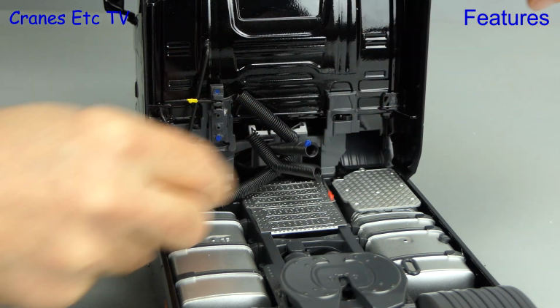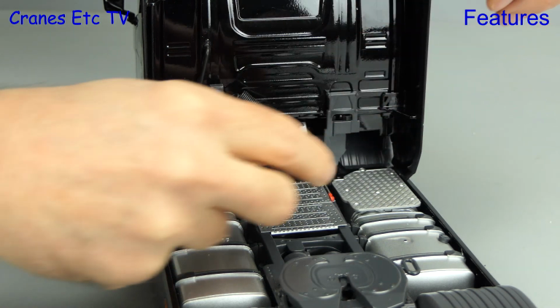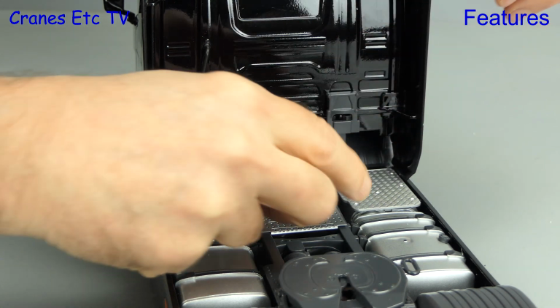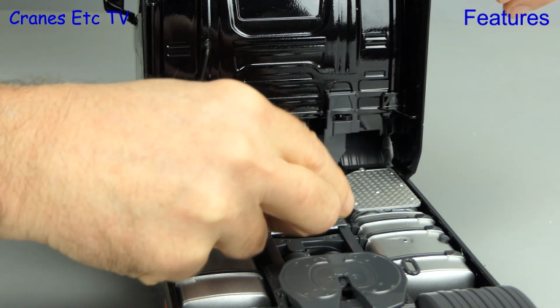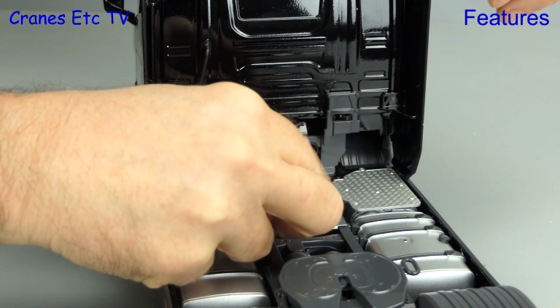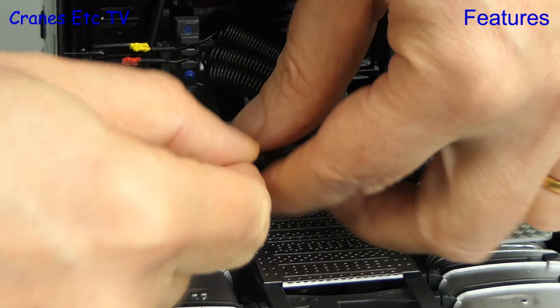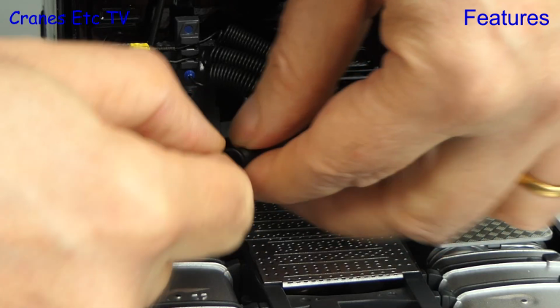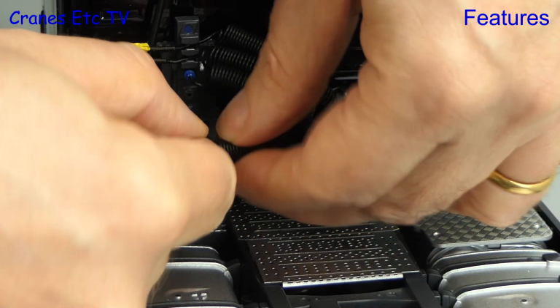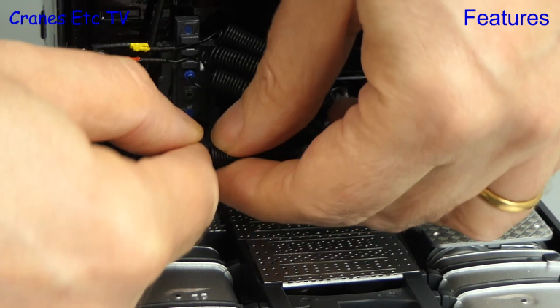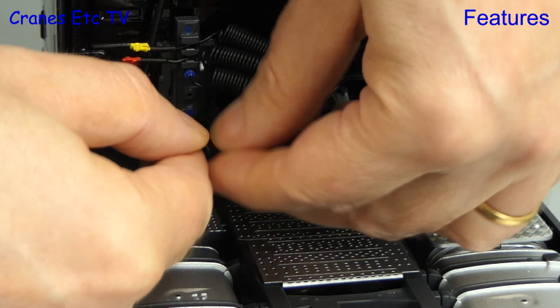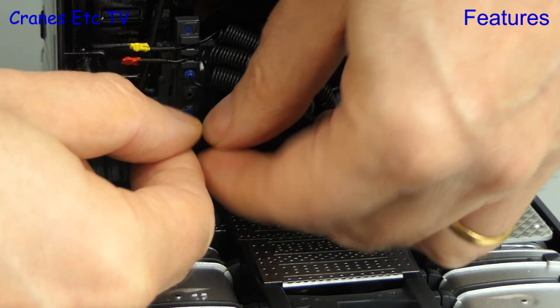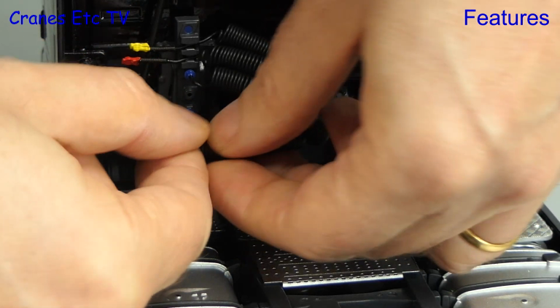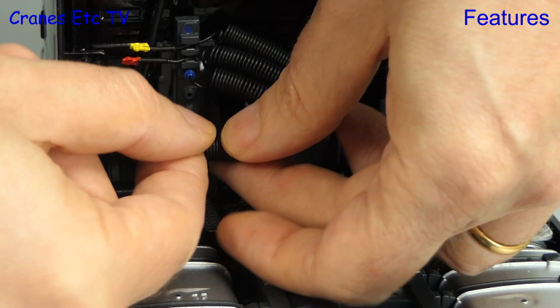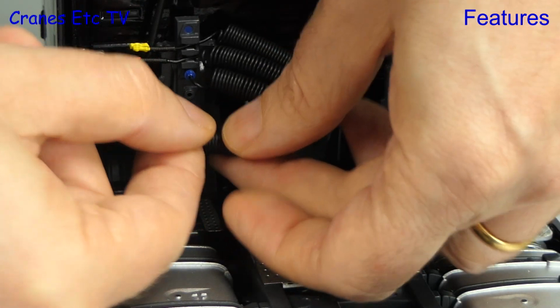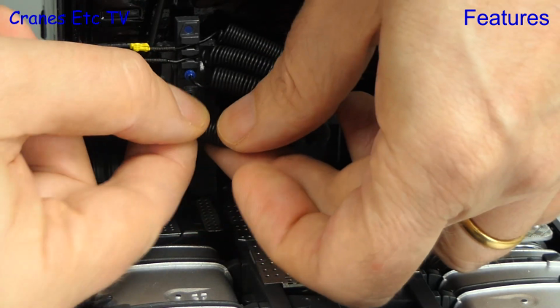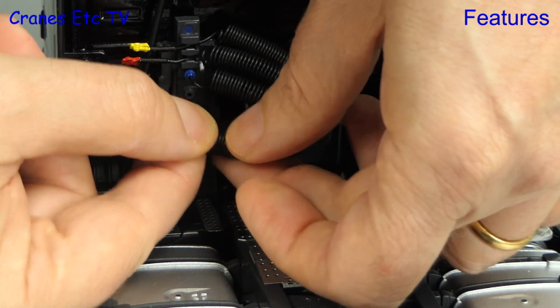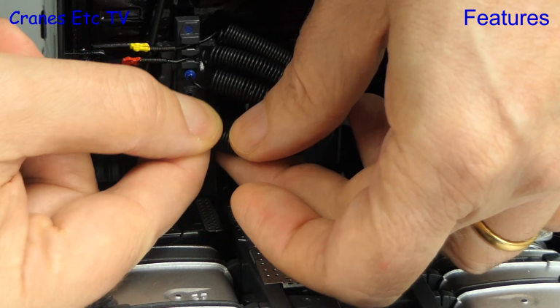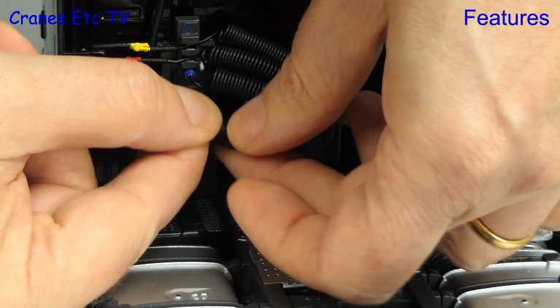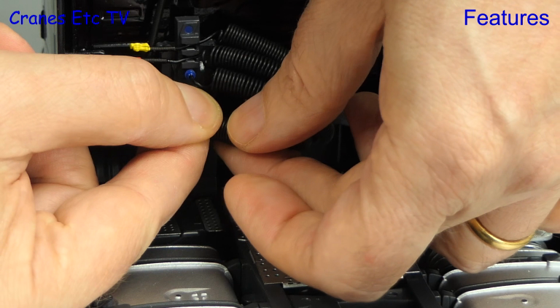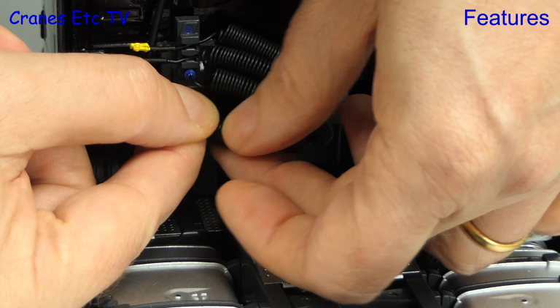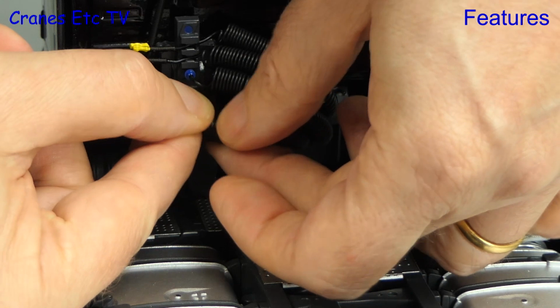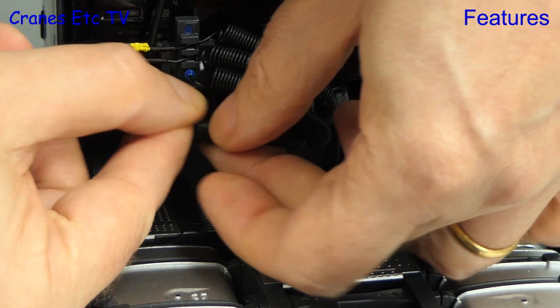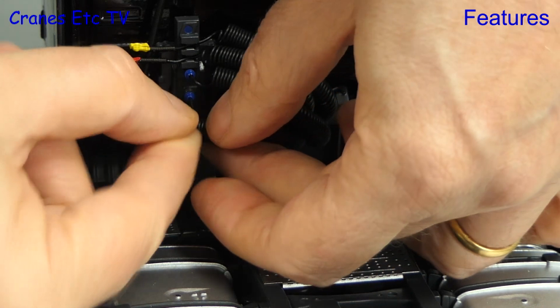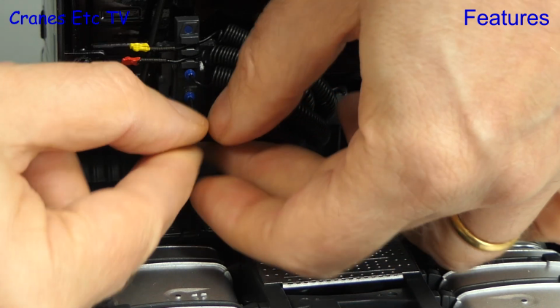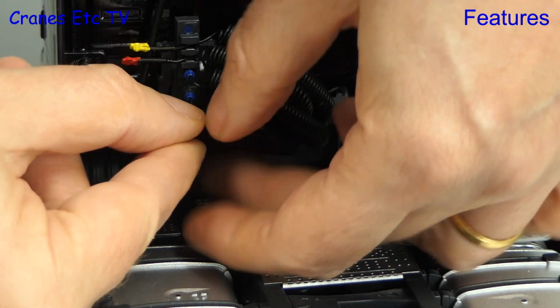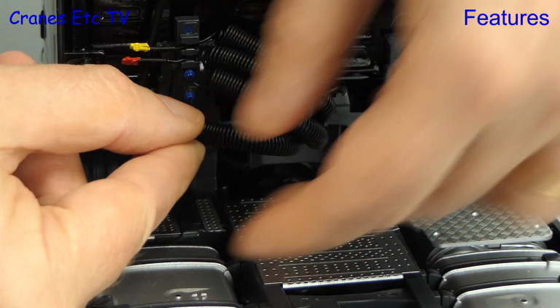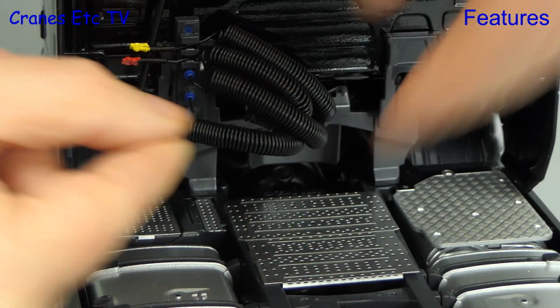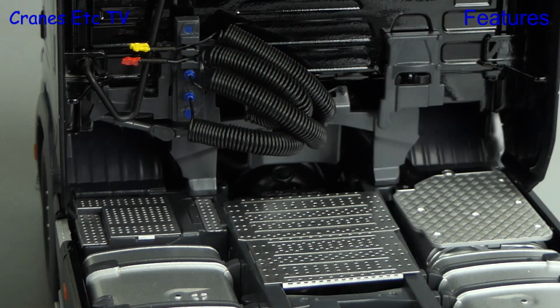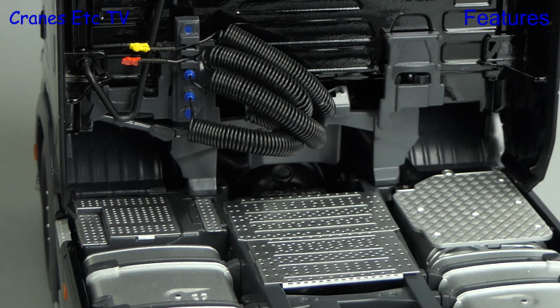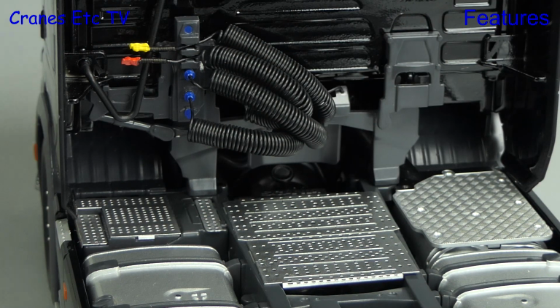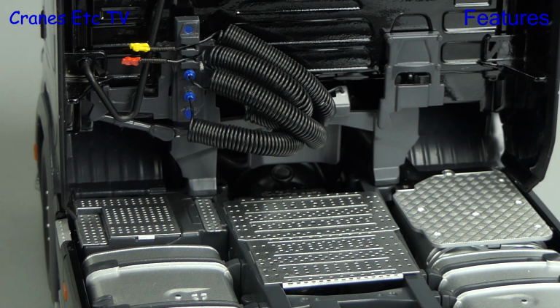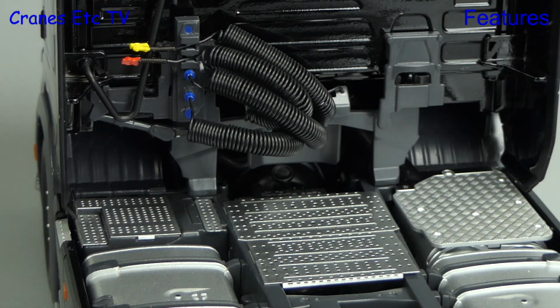Two of the coiled lines have the lines clipped on, and the other two have plugs on which get plugged in.